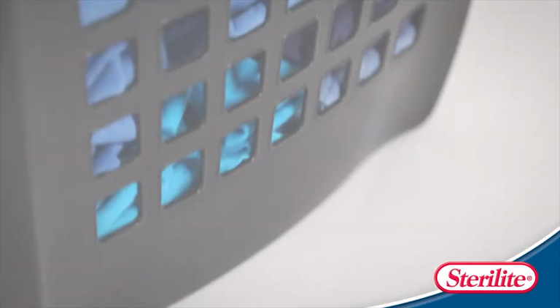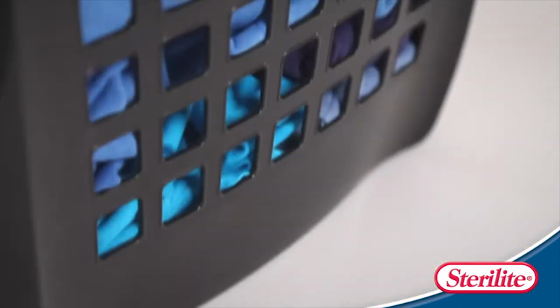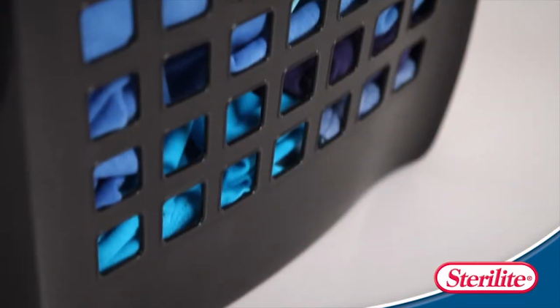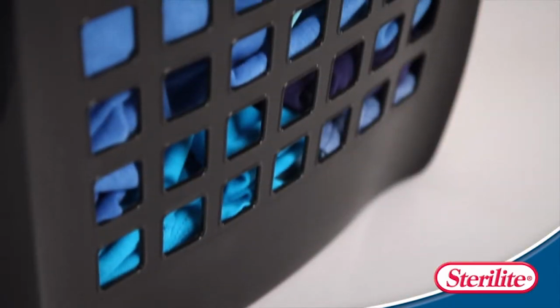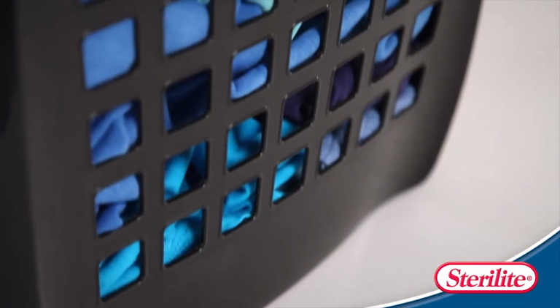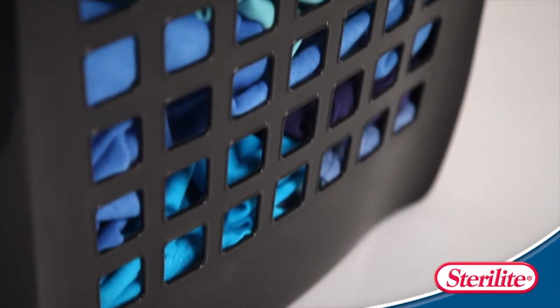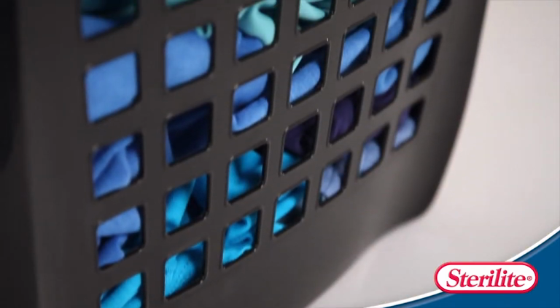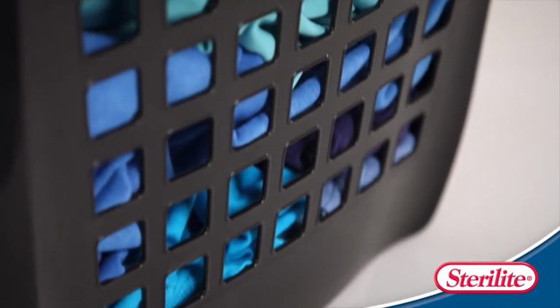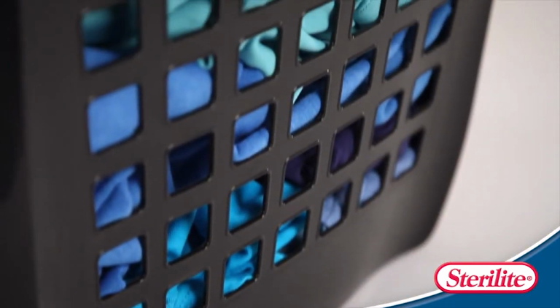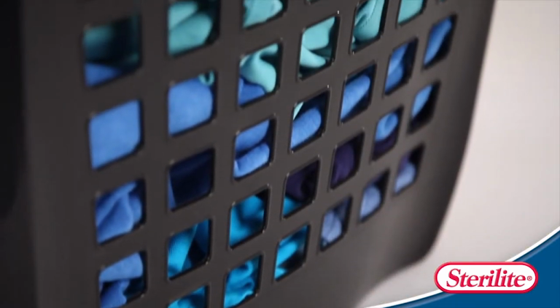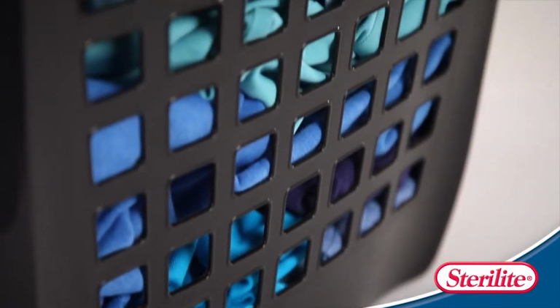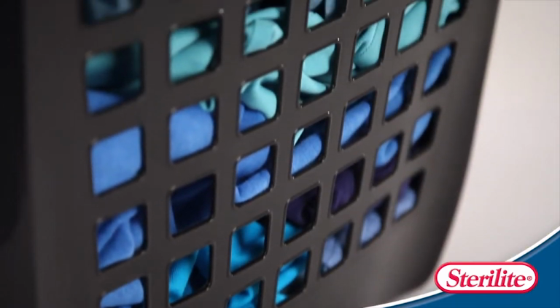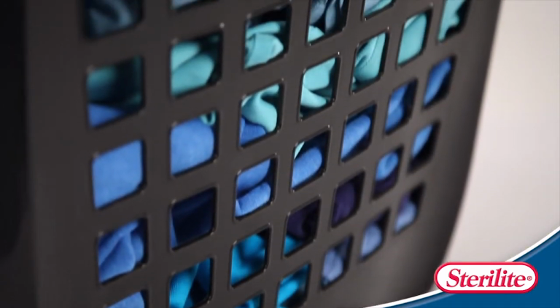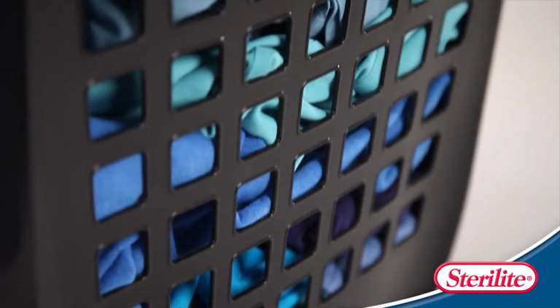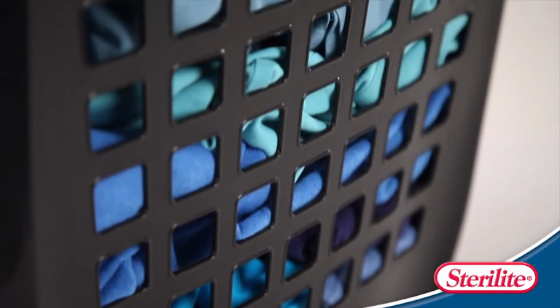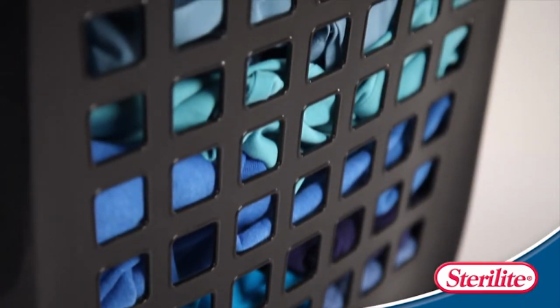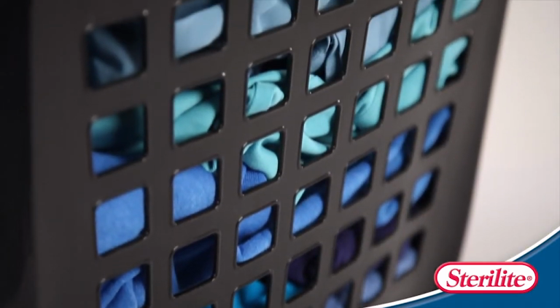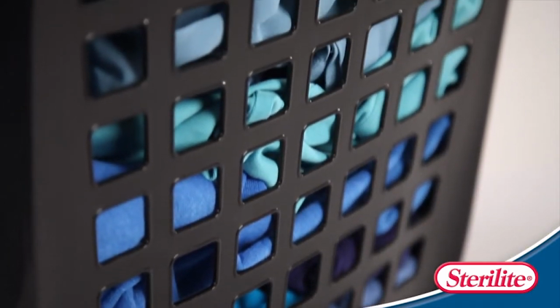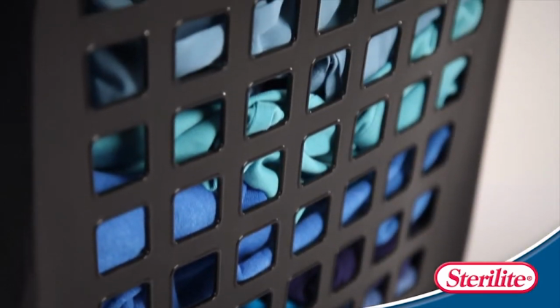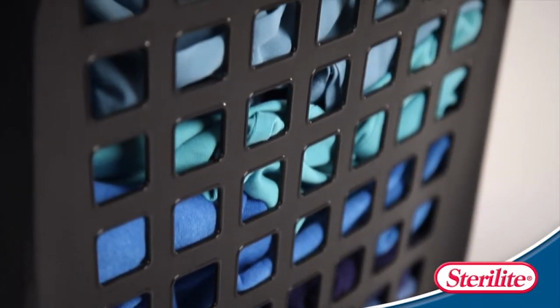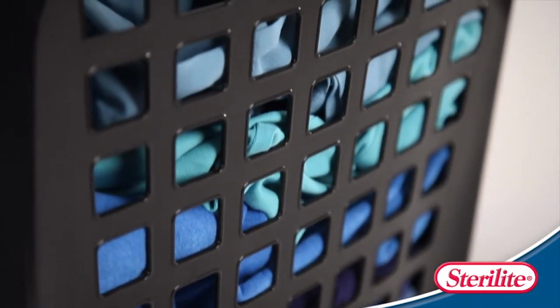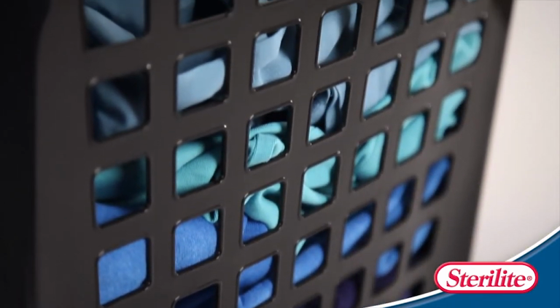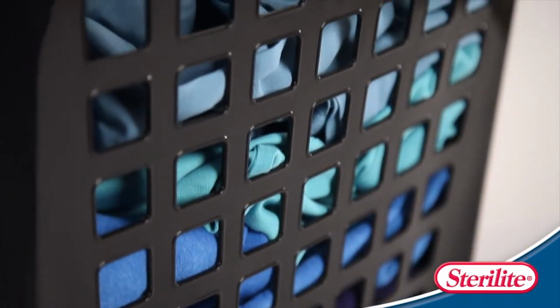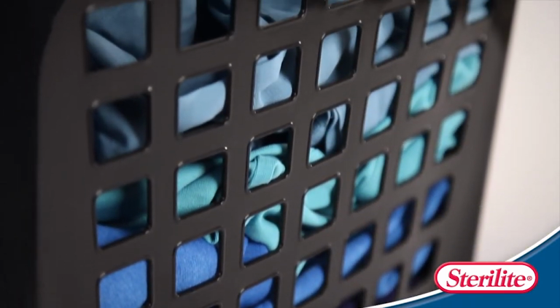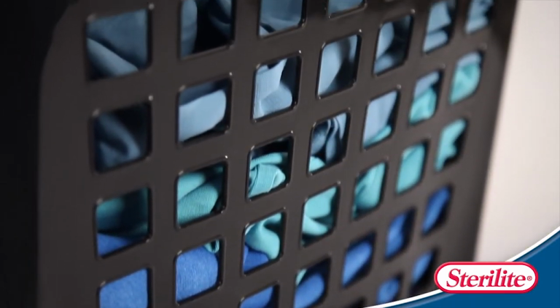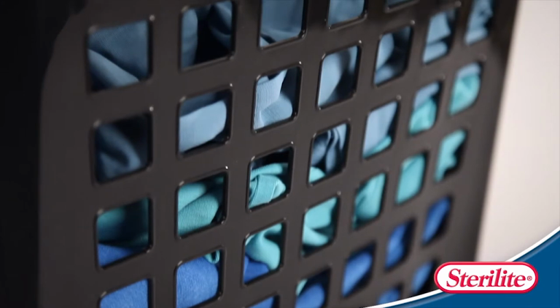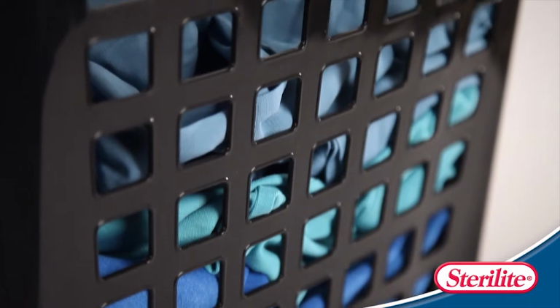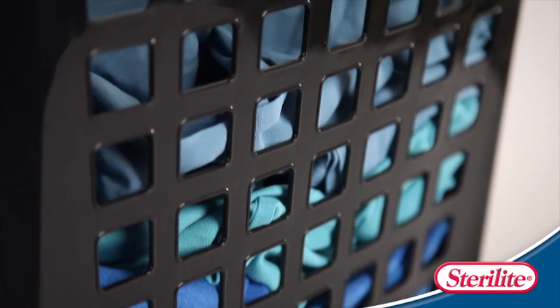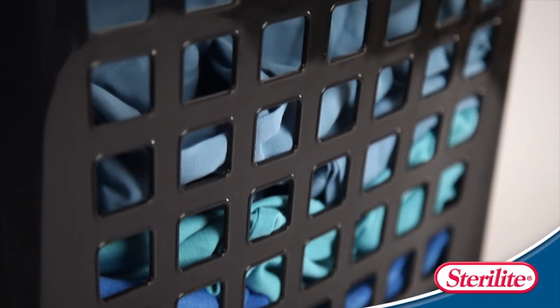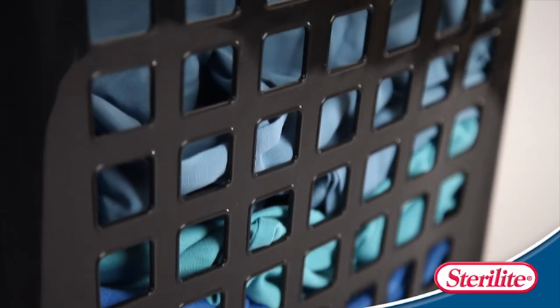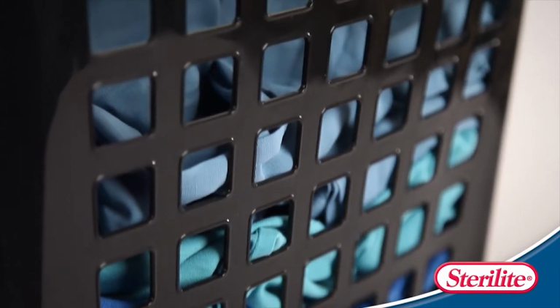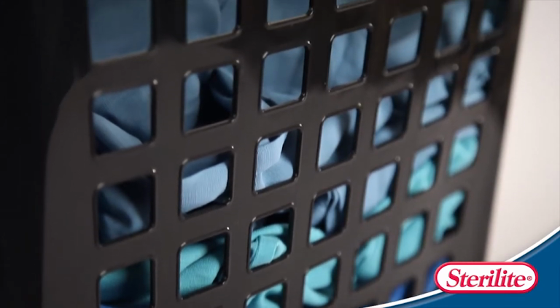Sick of that stinky laundry? Don't worry — aeration holes along the side keep everything fresh.